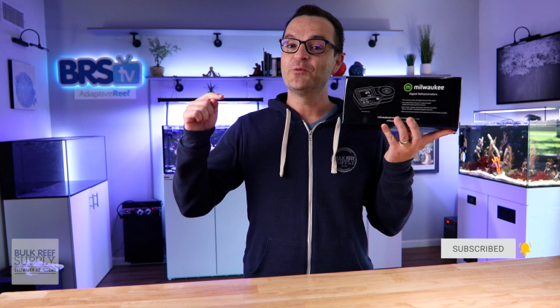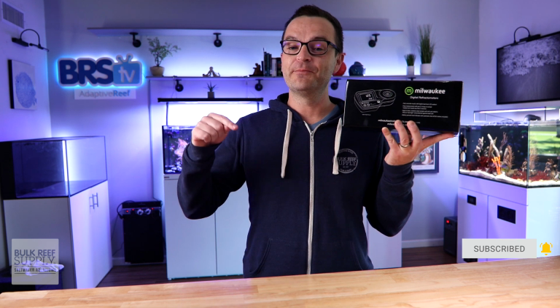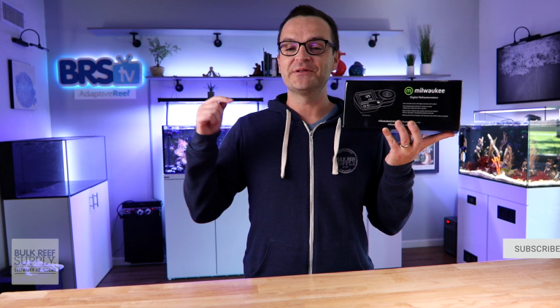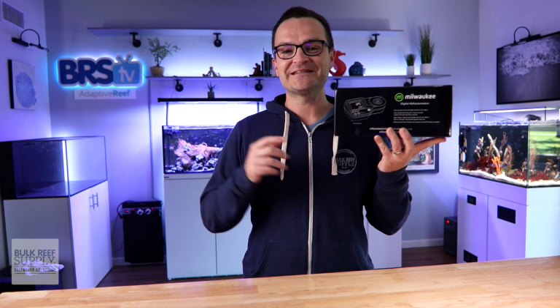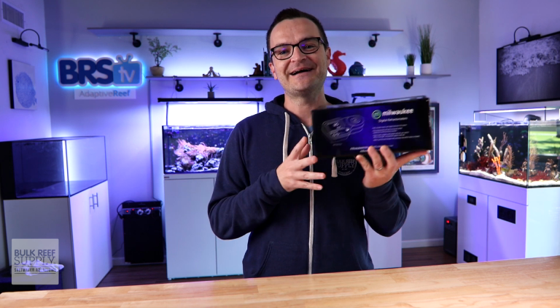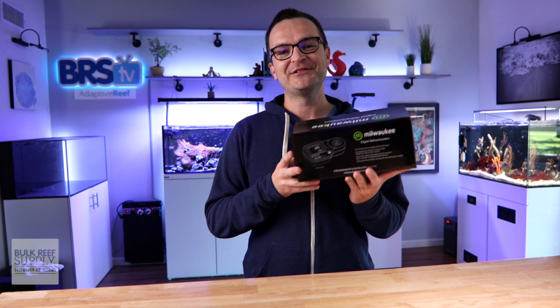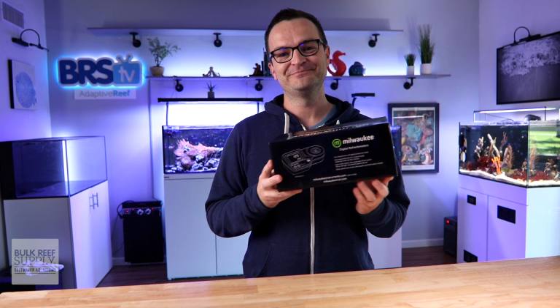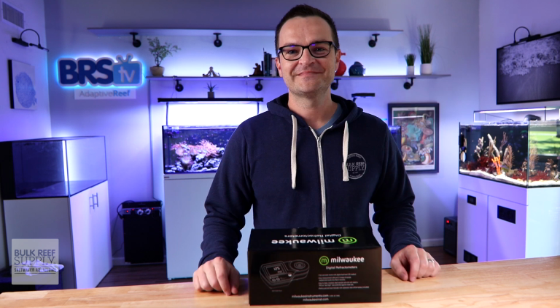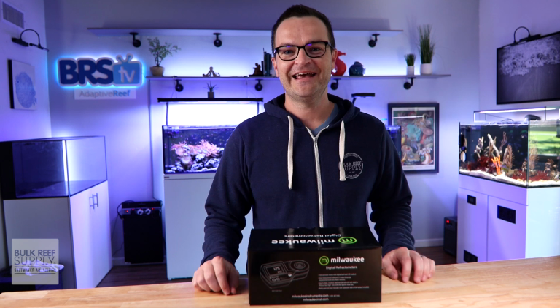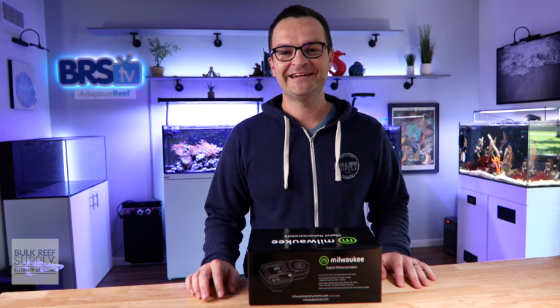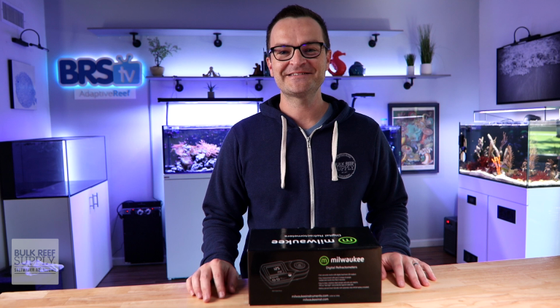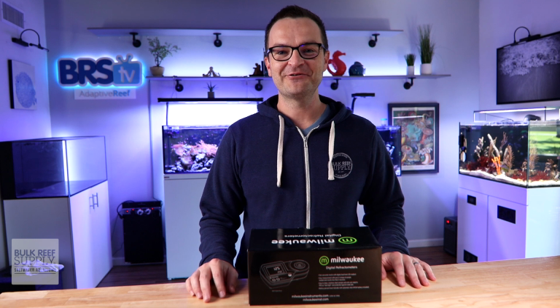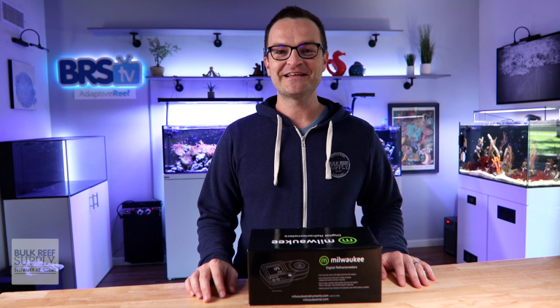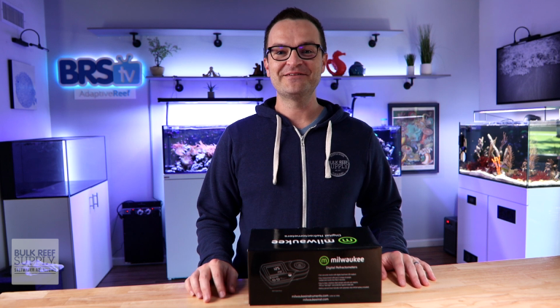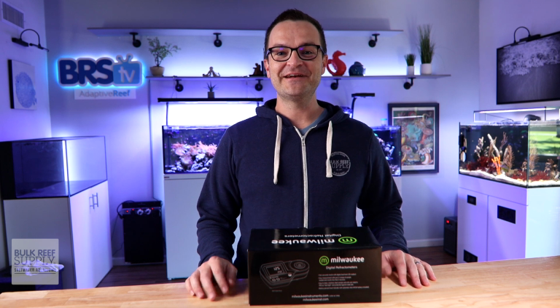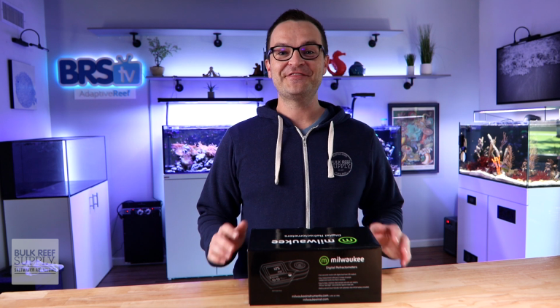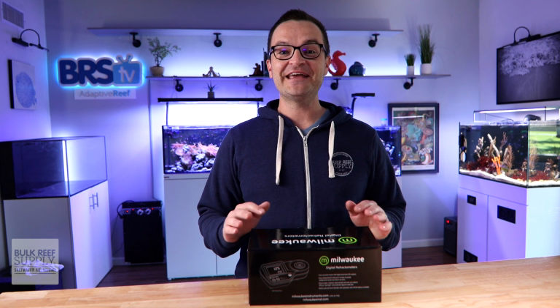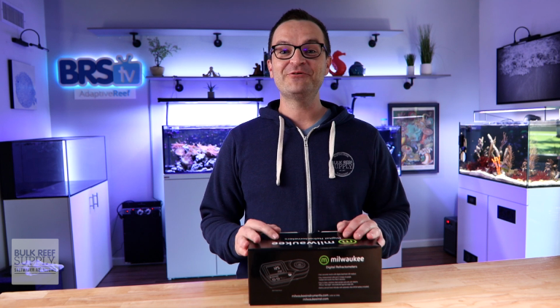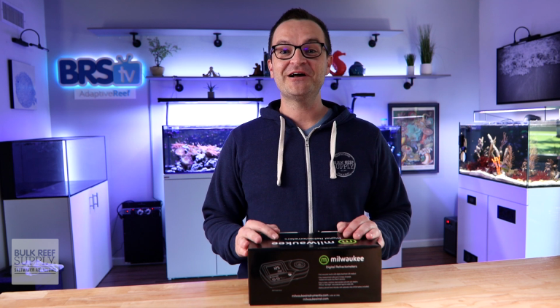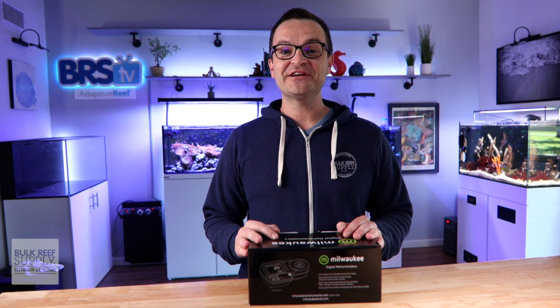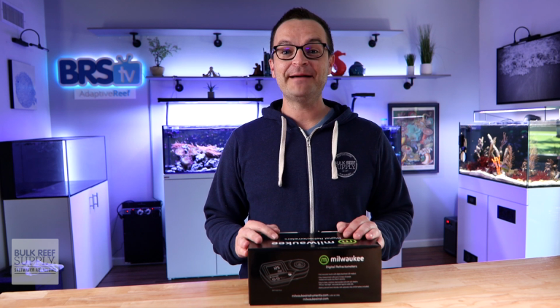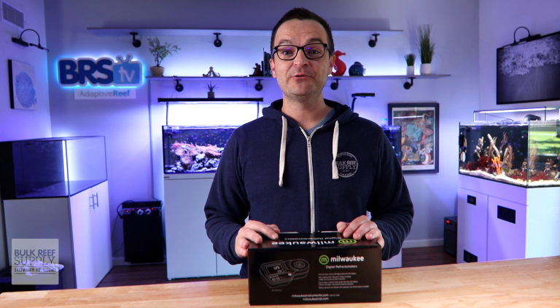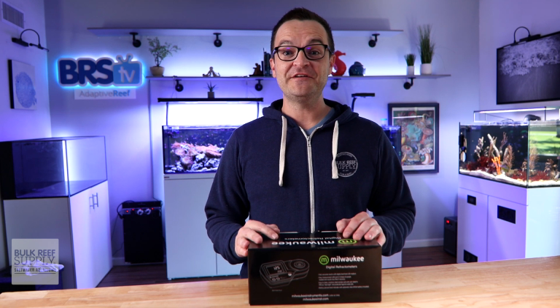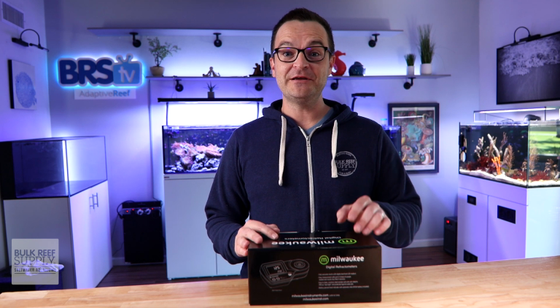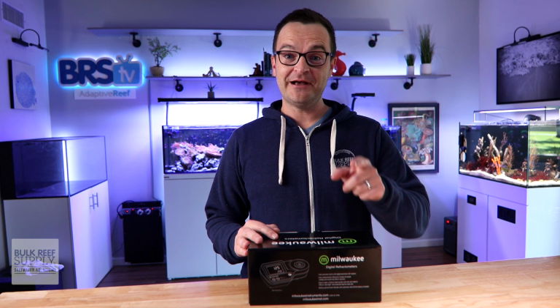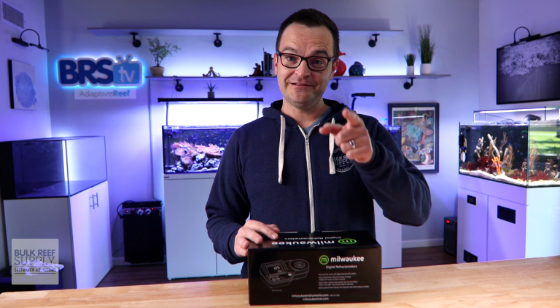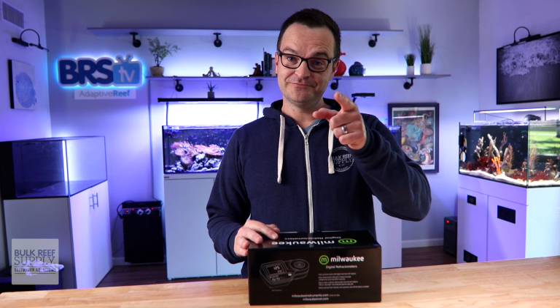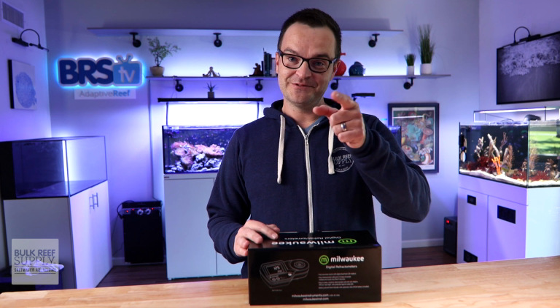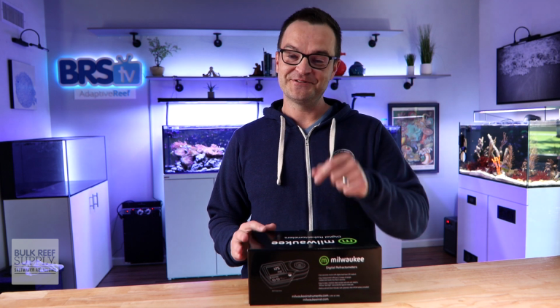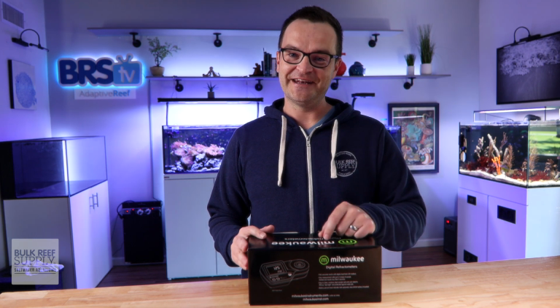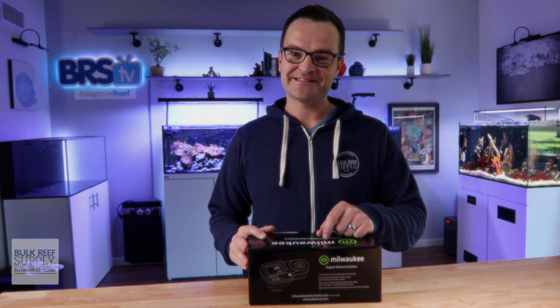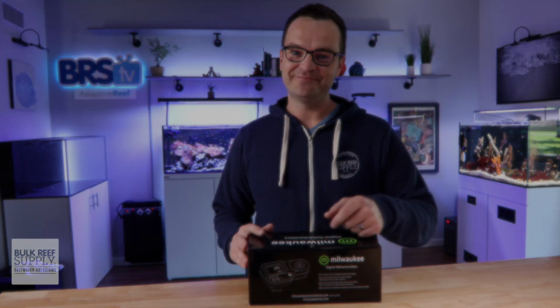We'll put links down below. And as always, everybody, thank you for watching. Happy reefing. Be well. We'll see you next time.